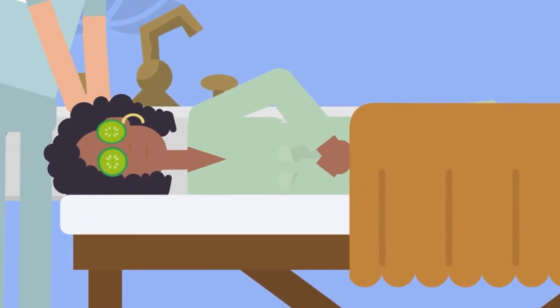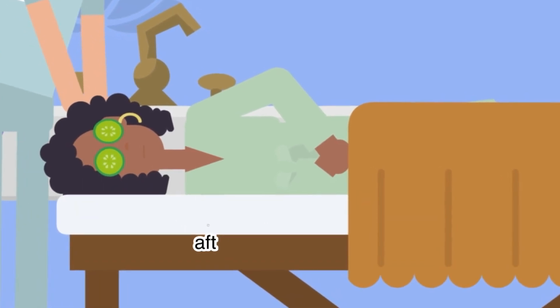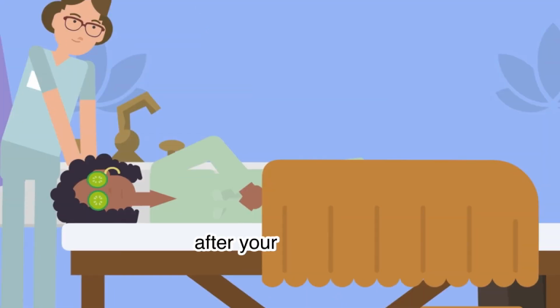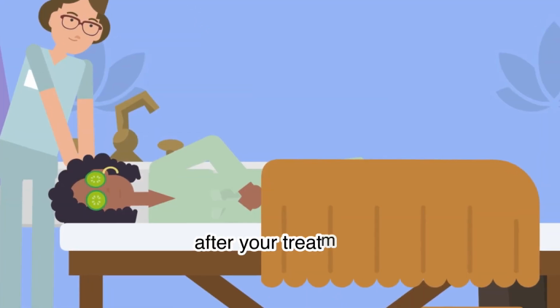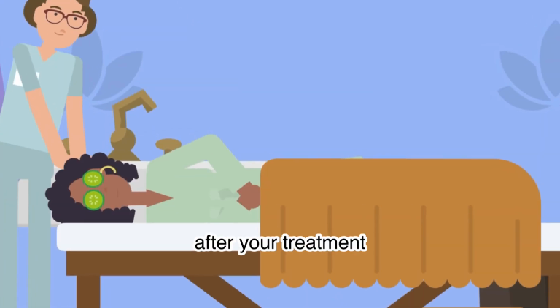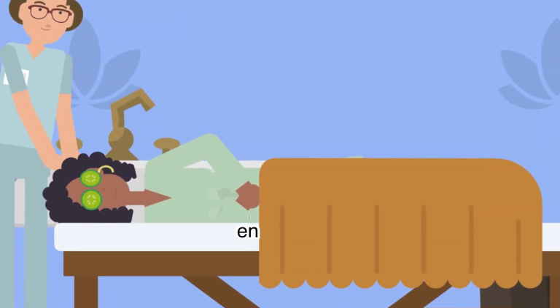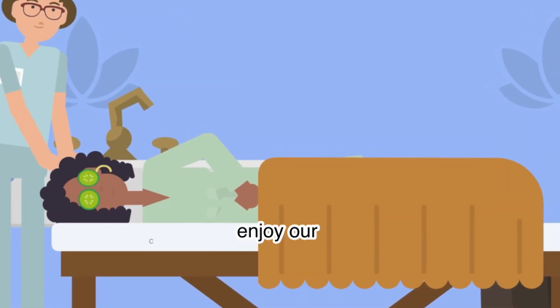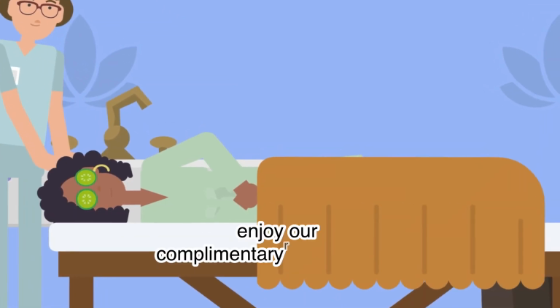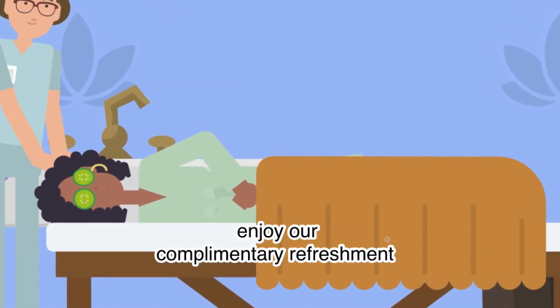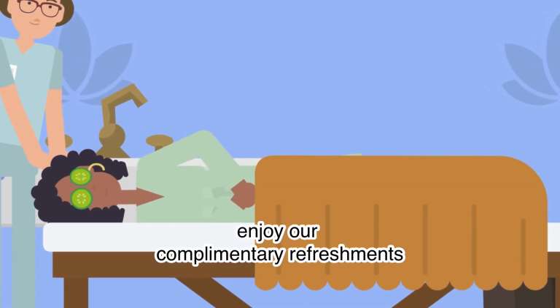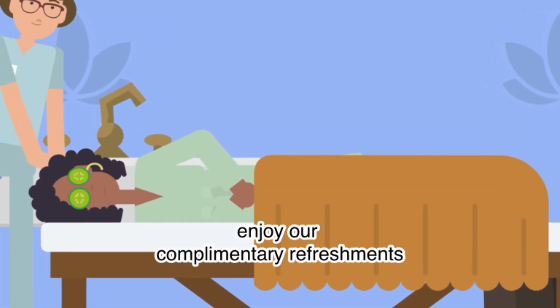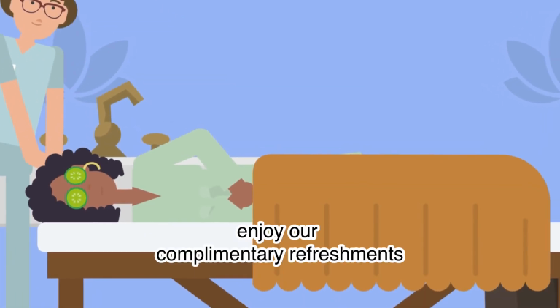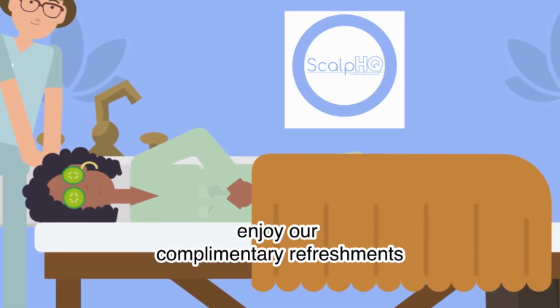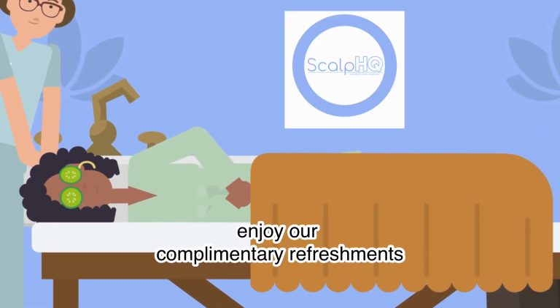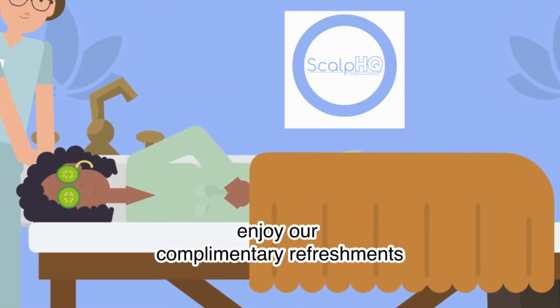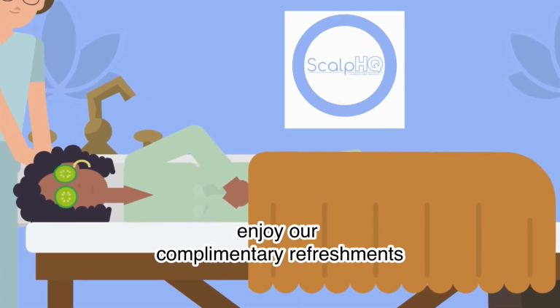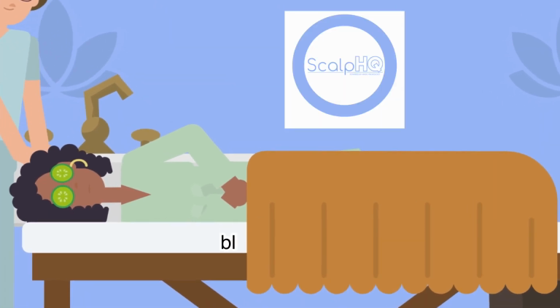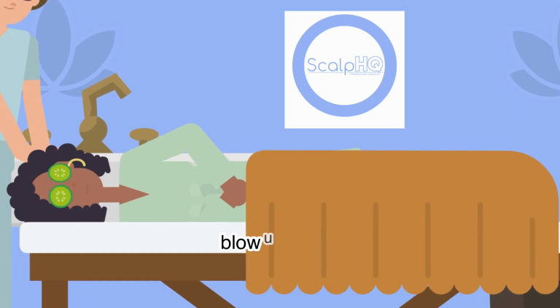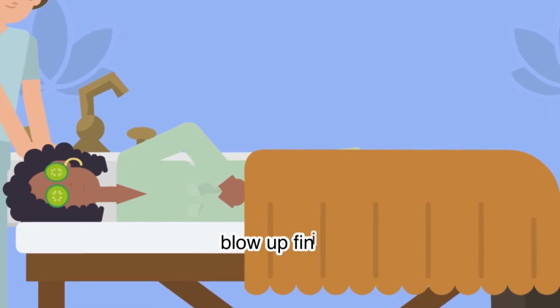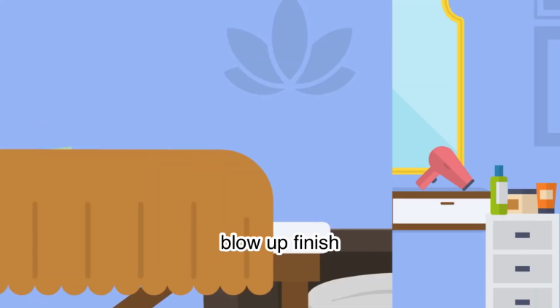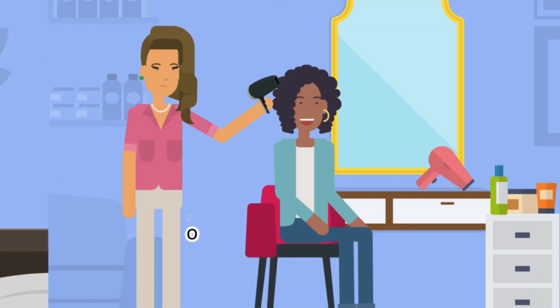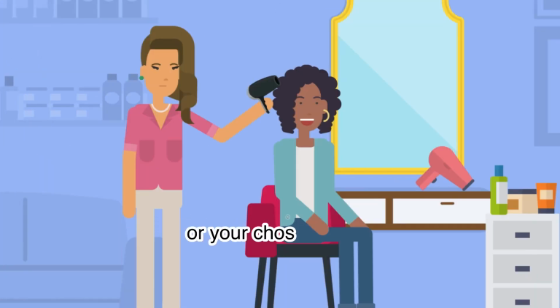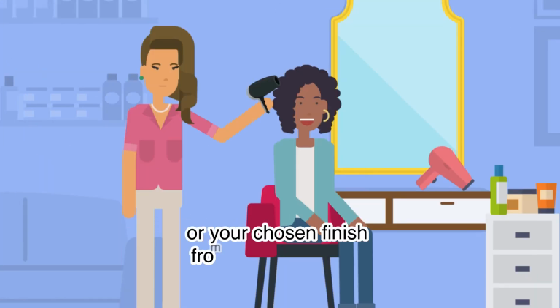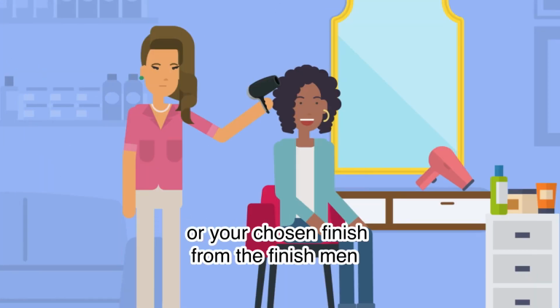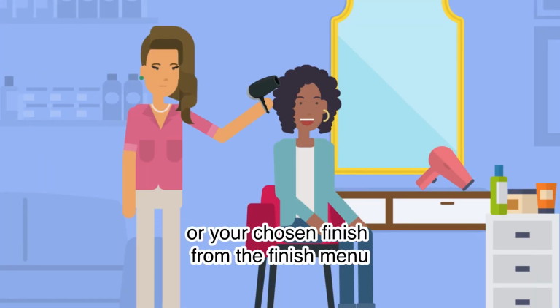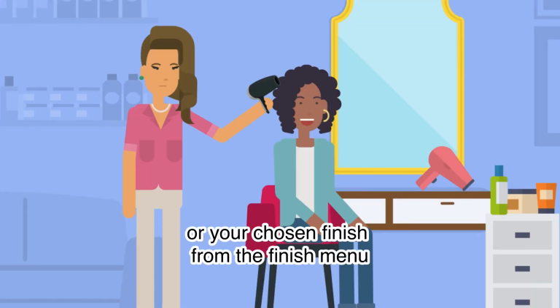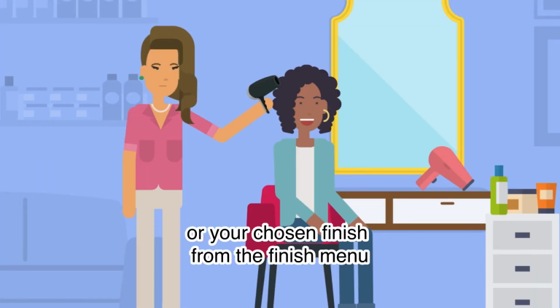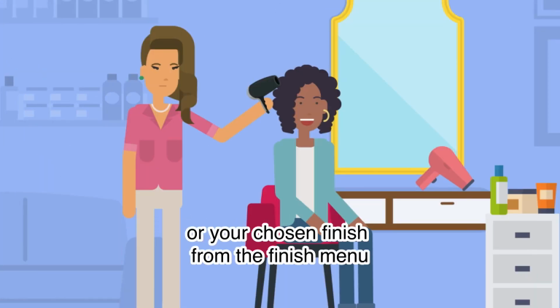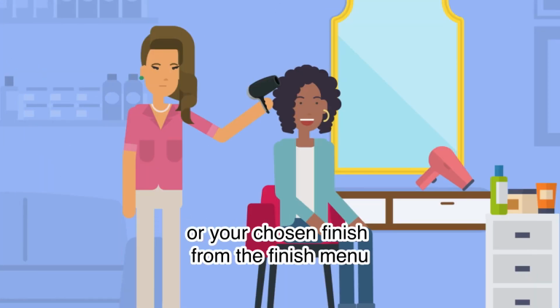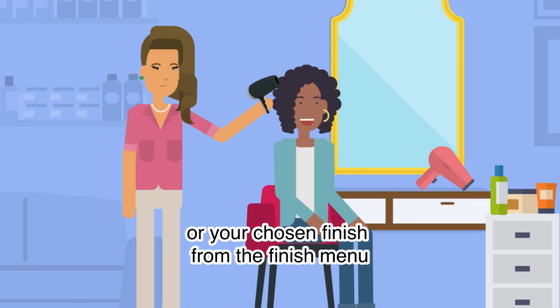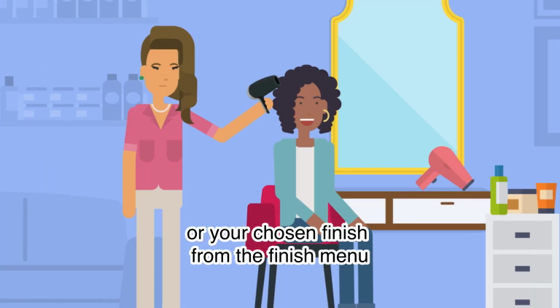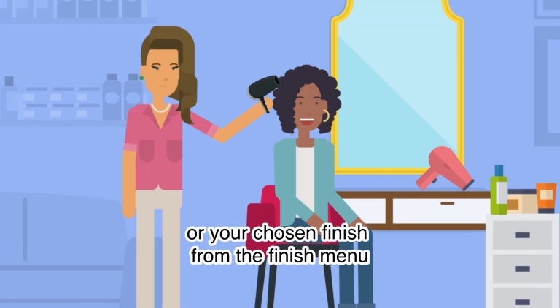After your treatment, enjoy our complimentary refreshments, blowout finish, or your chosen finish from the finish menu.